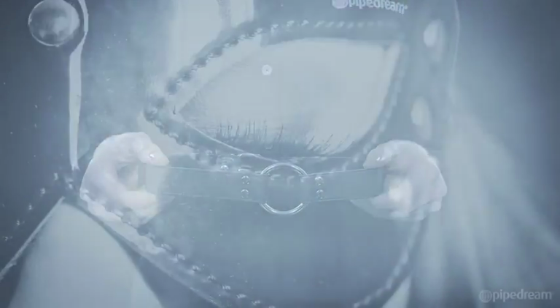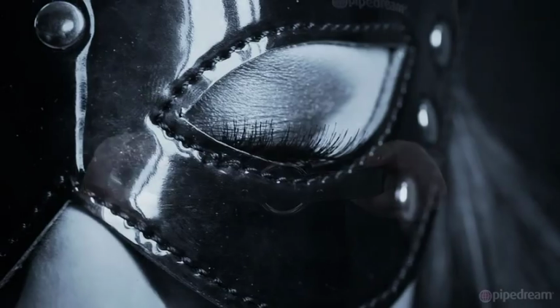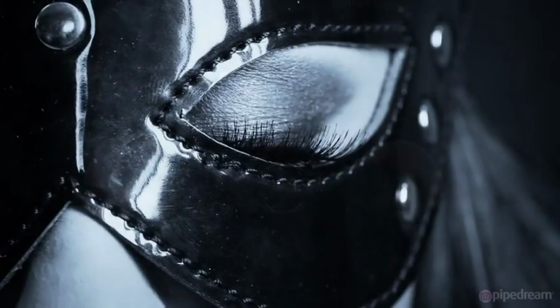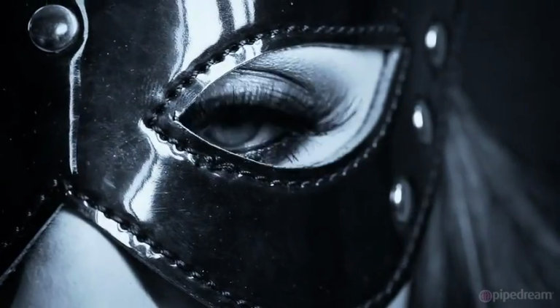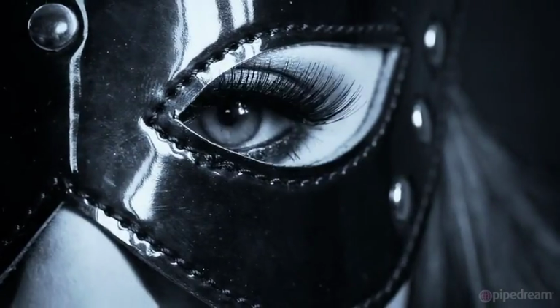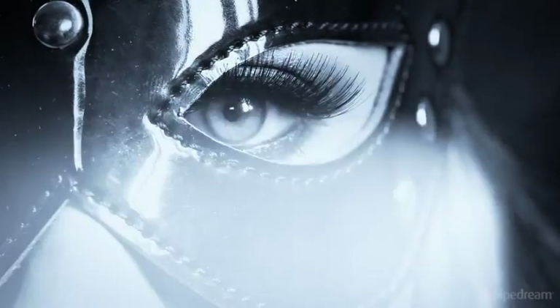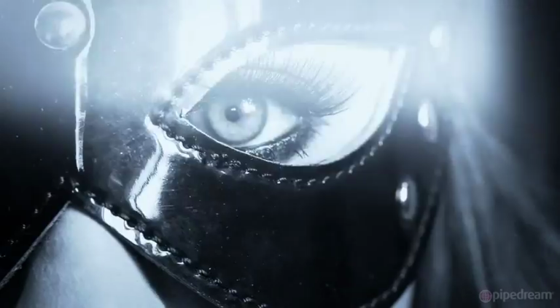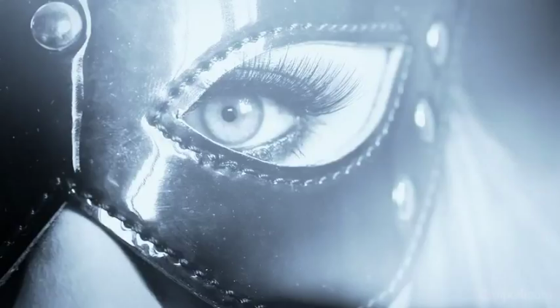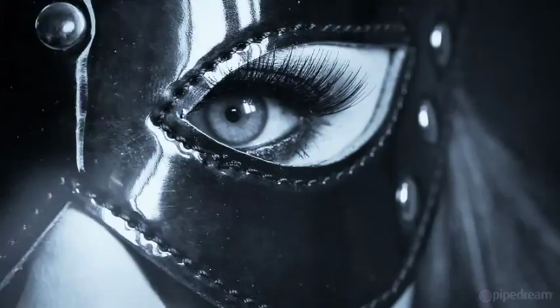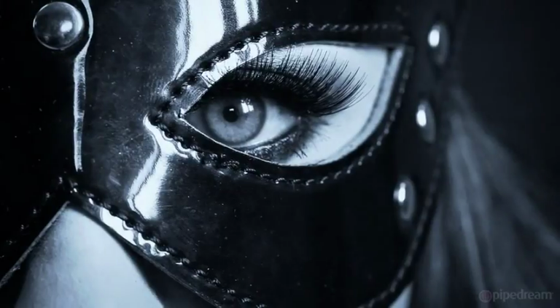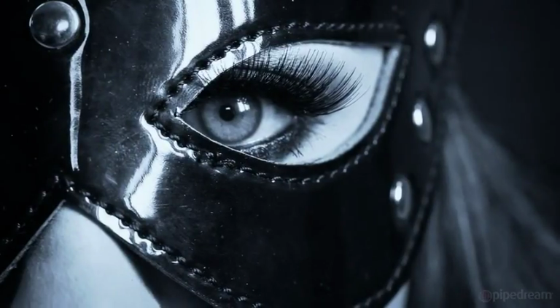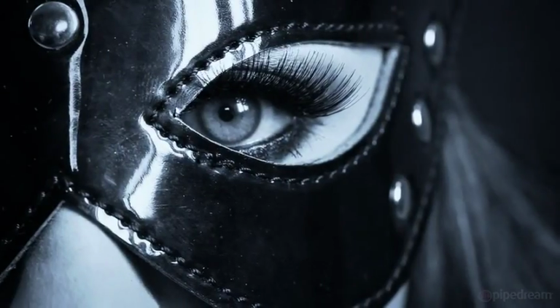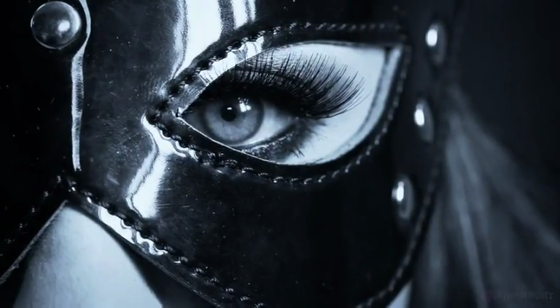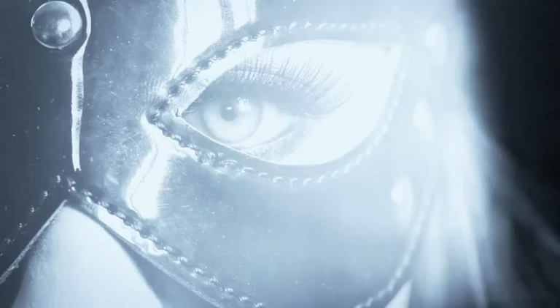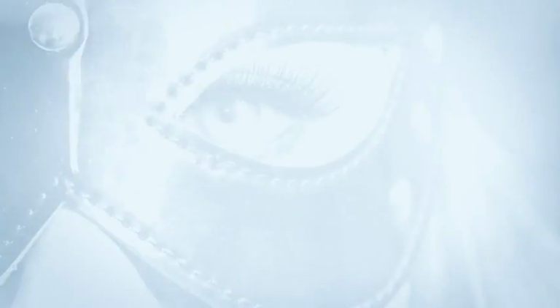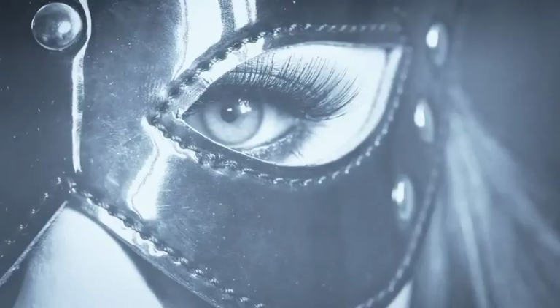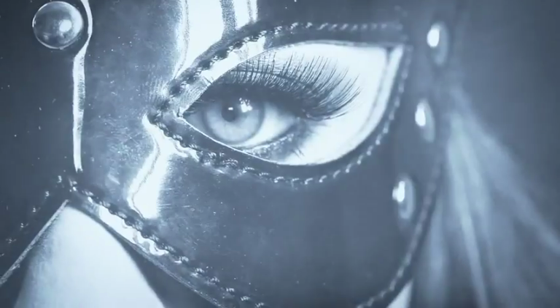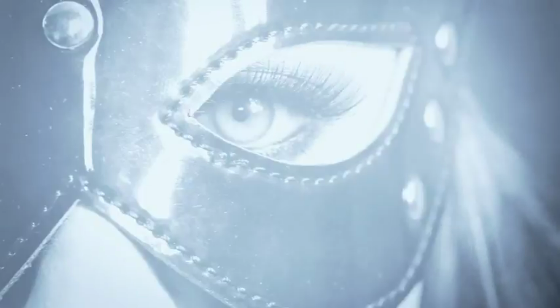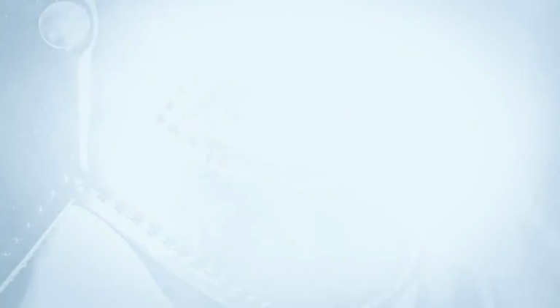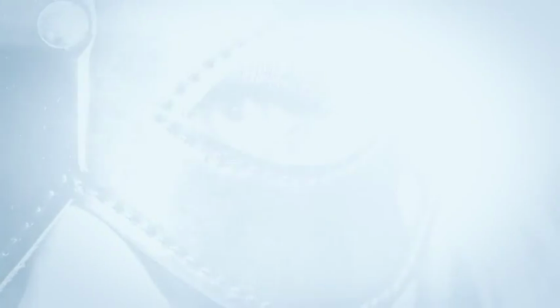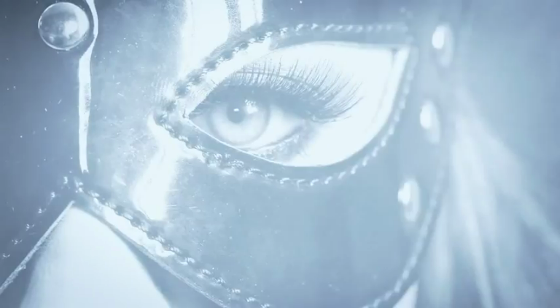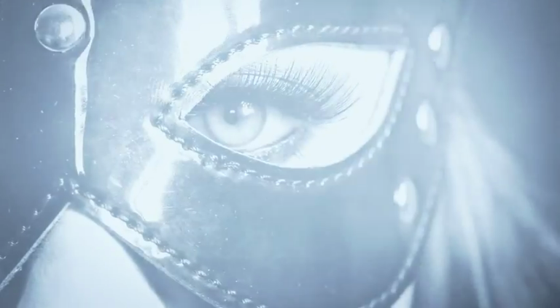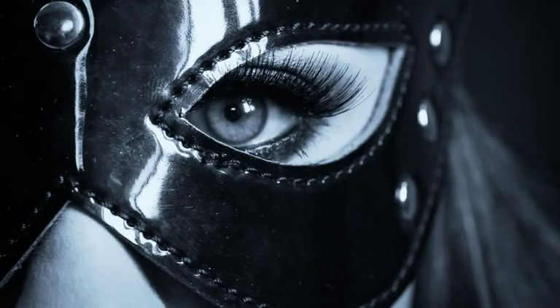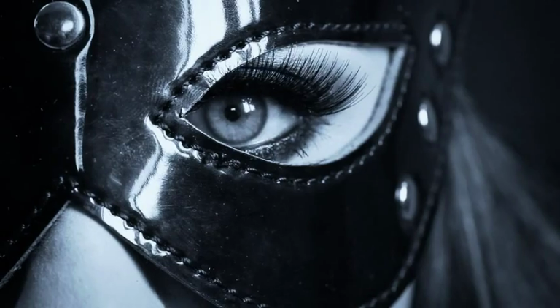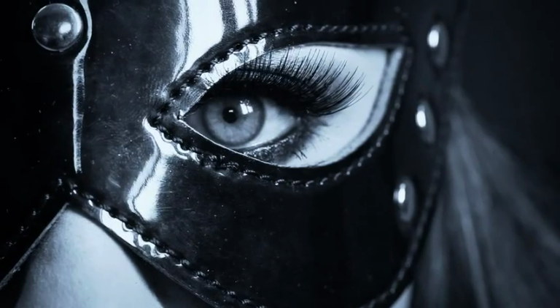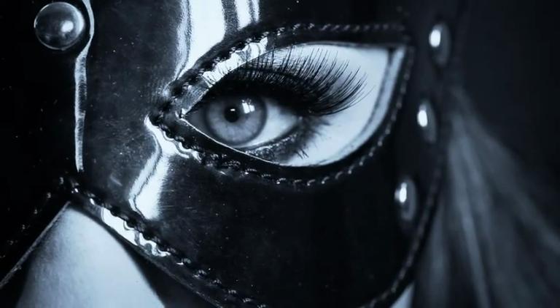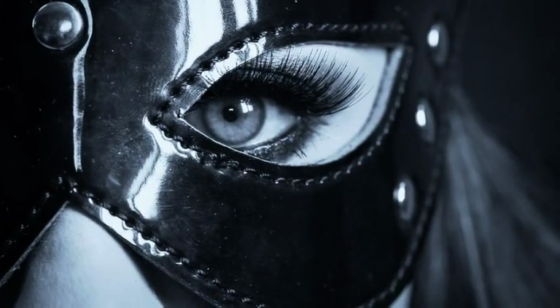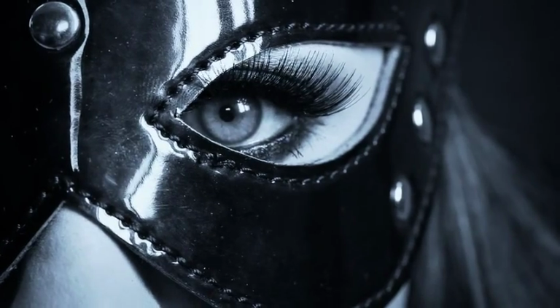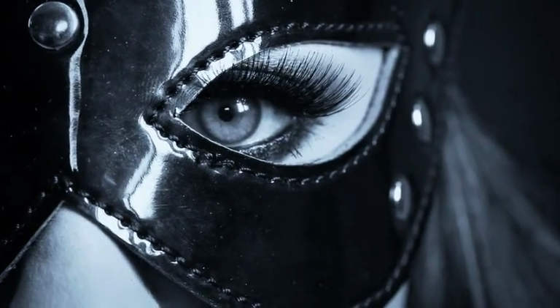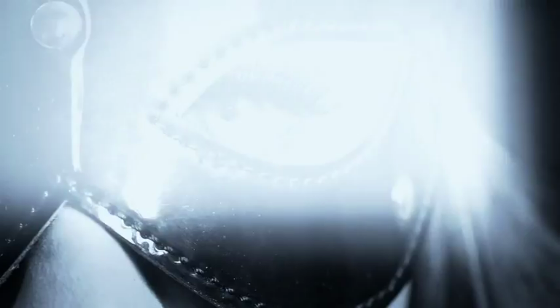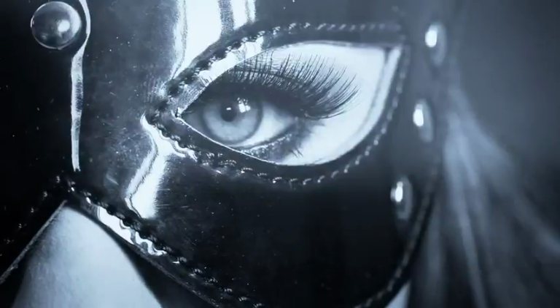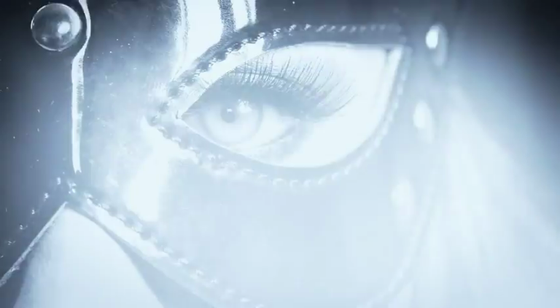Open your eyes to a whole new world of pleasure with the Fetish Fantasy Limited Edition.